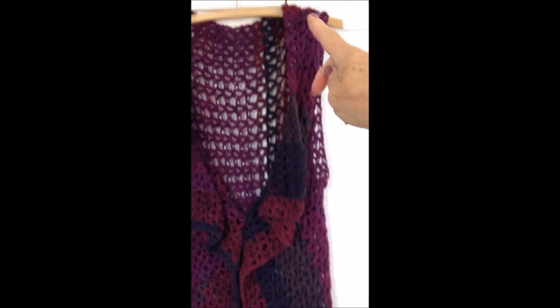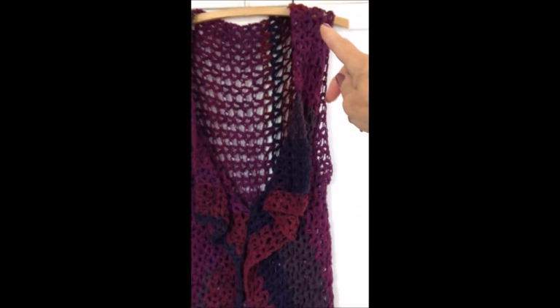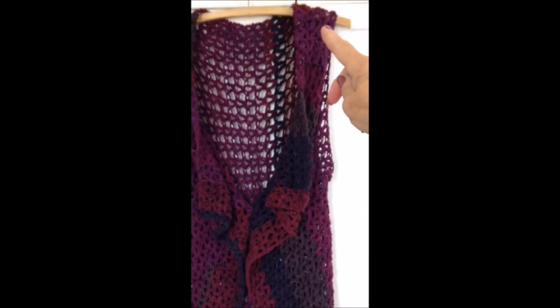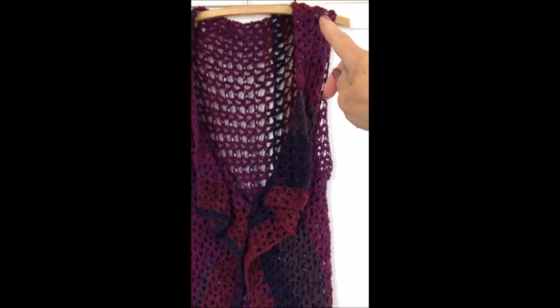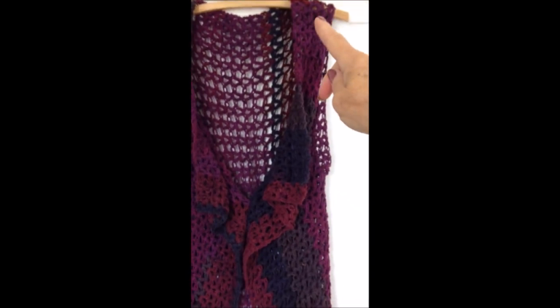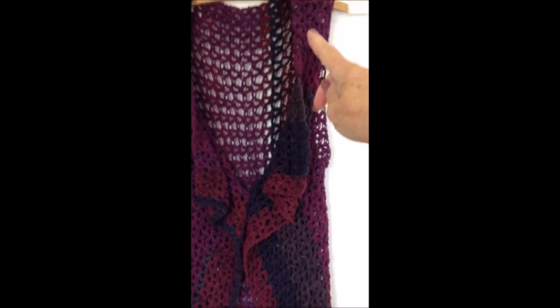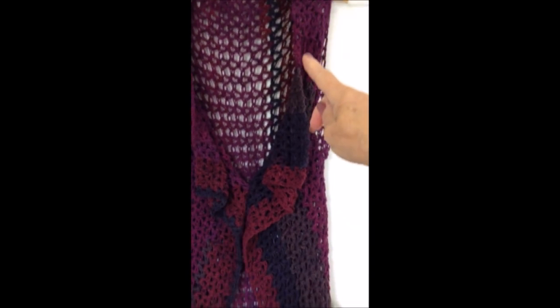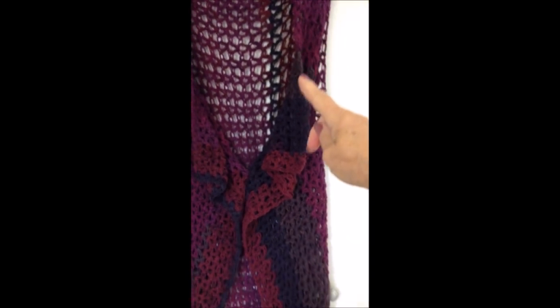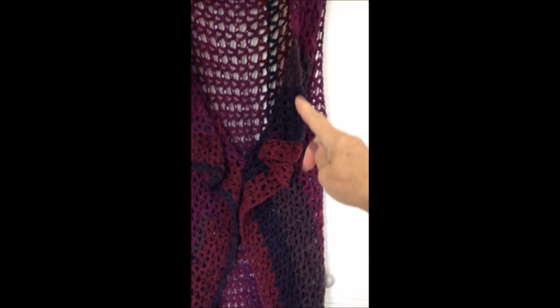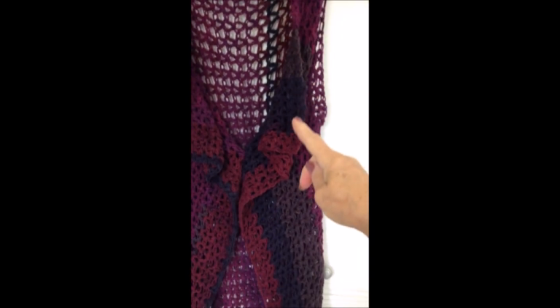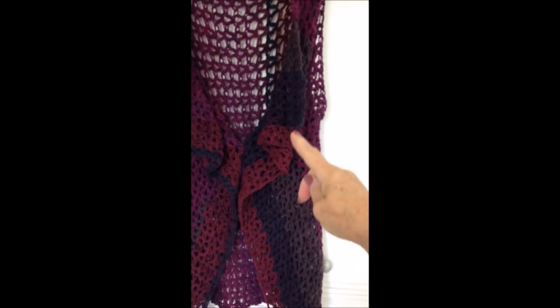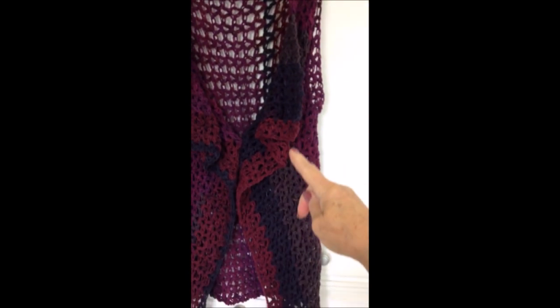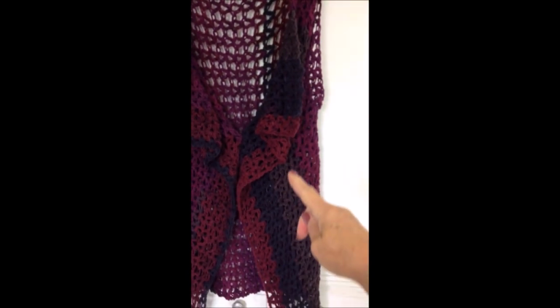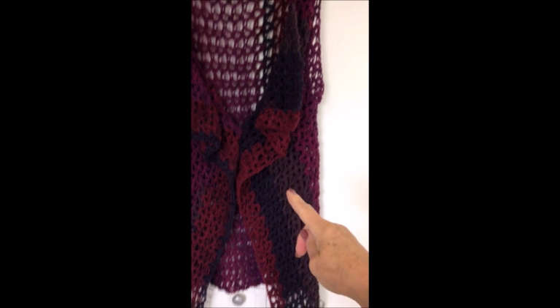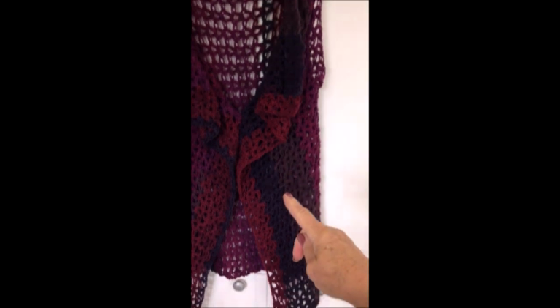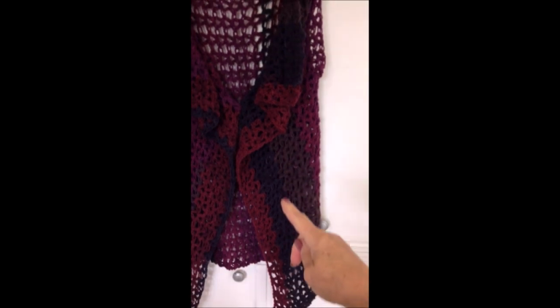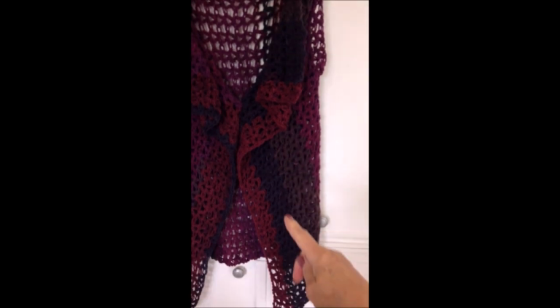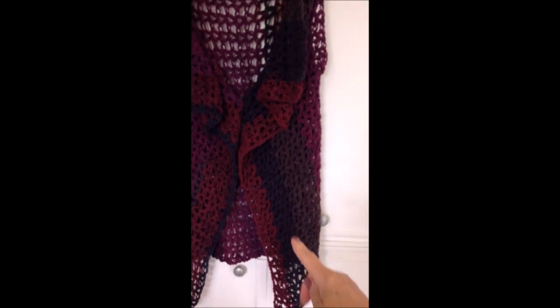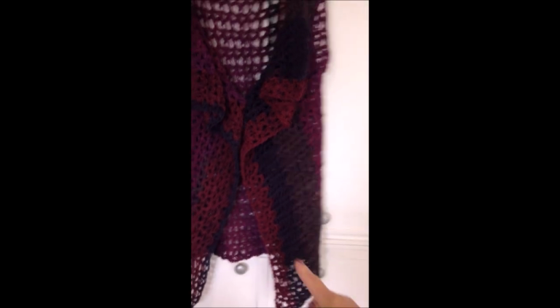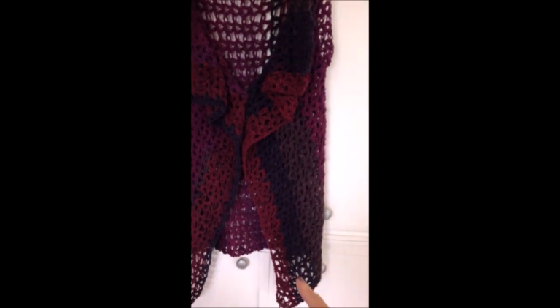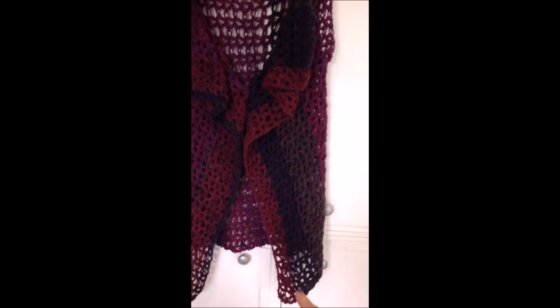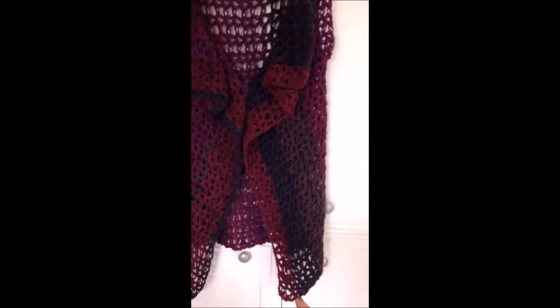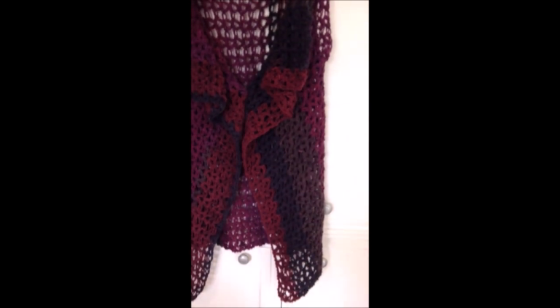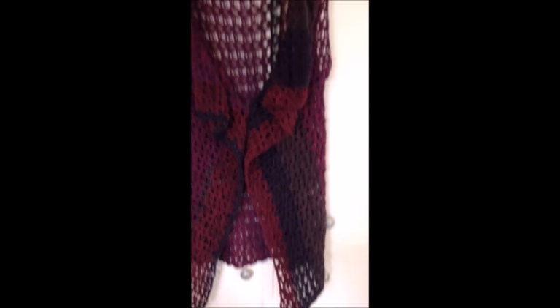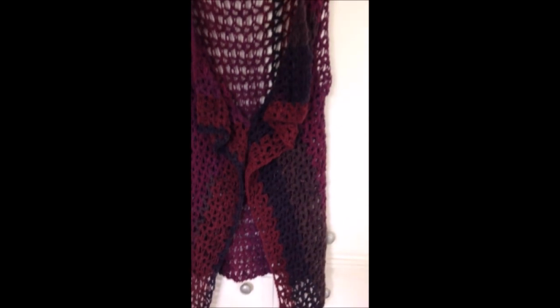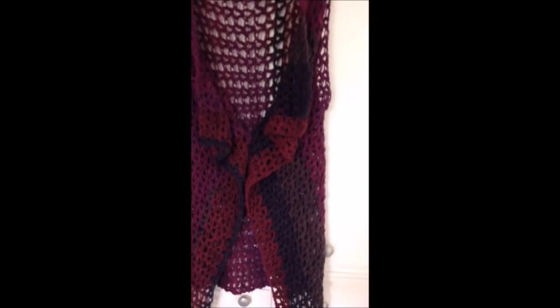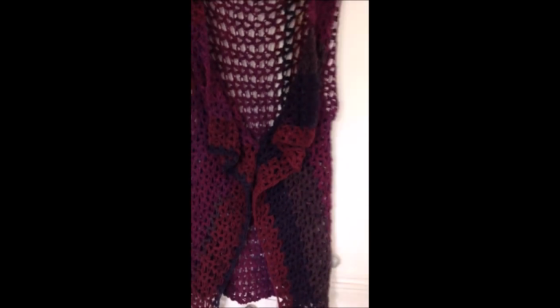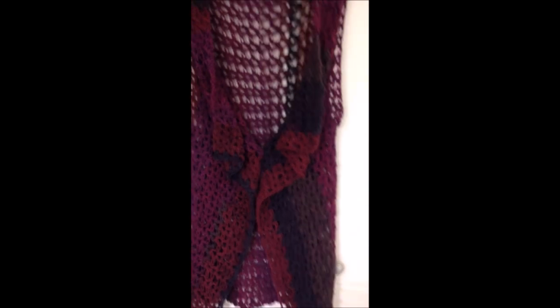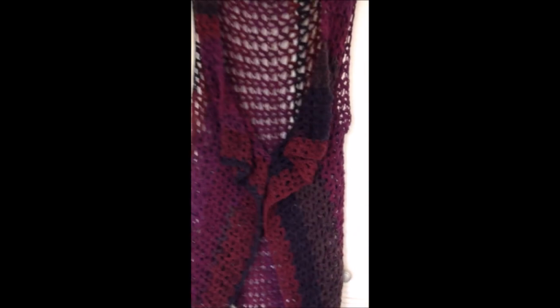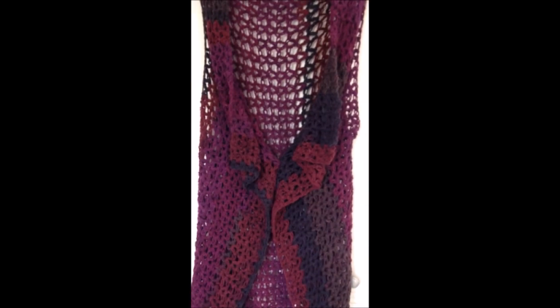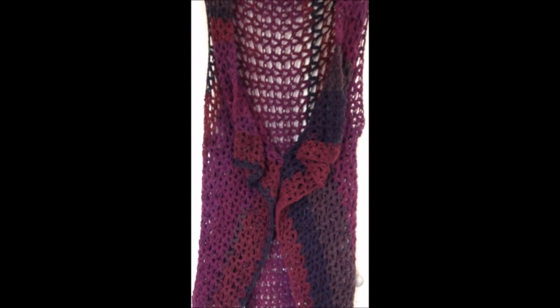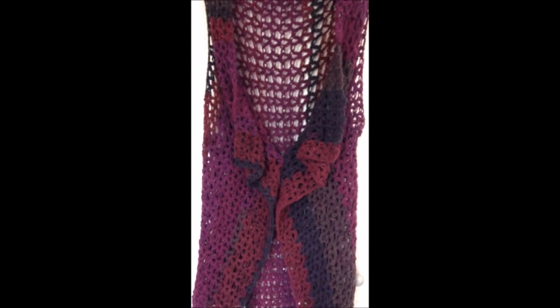You're going to work sideways, so you're going to begin with a foundation chain that's as long as you would like your vest to be.